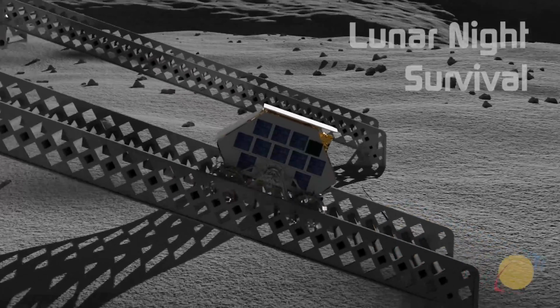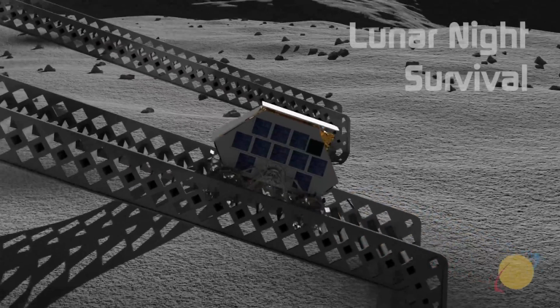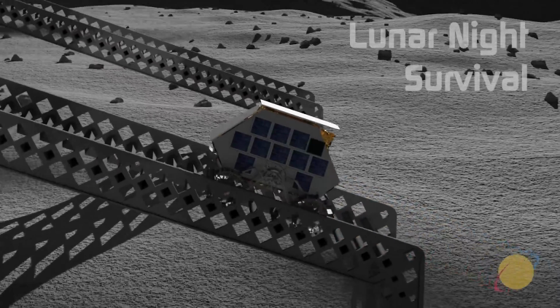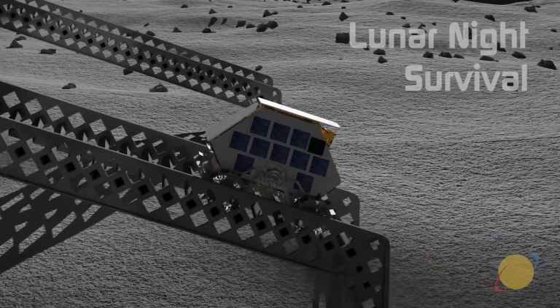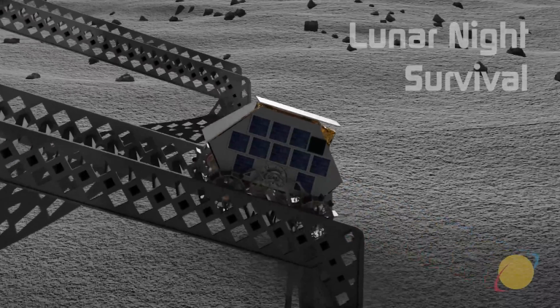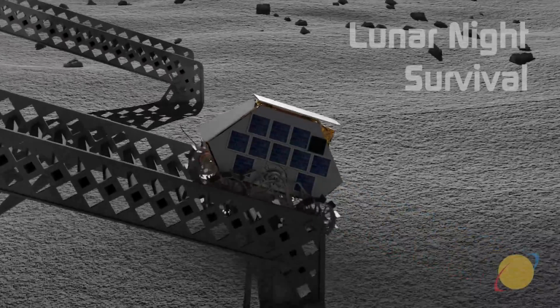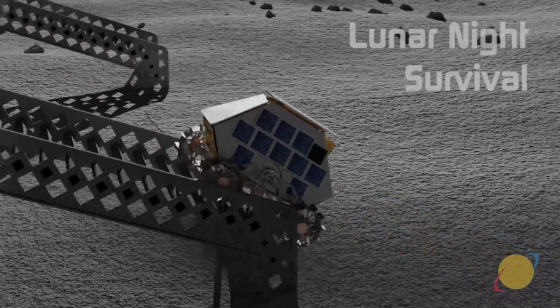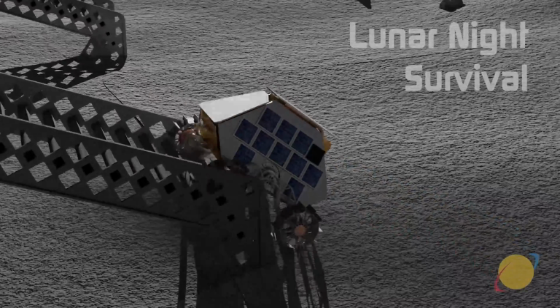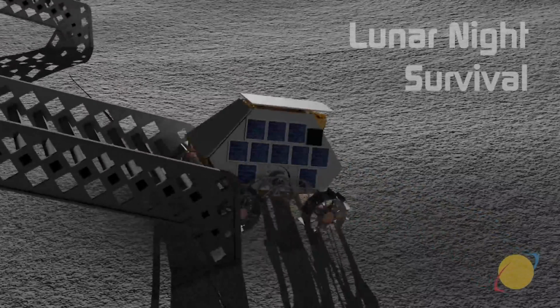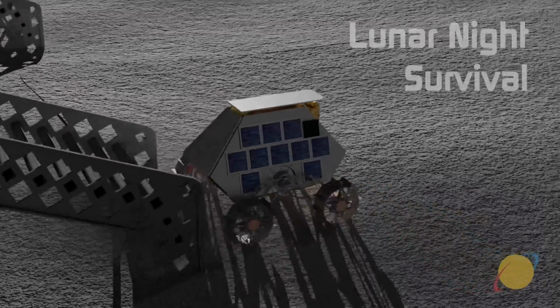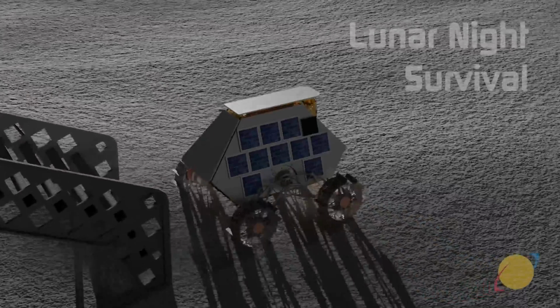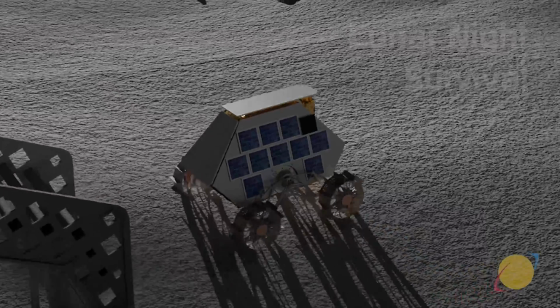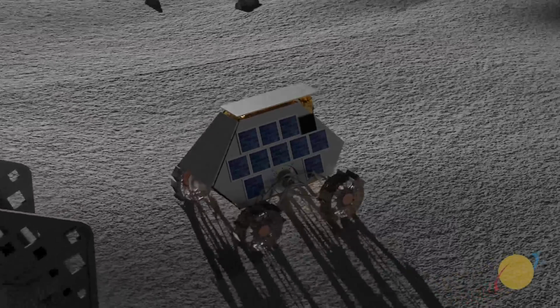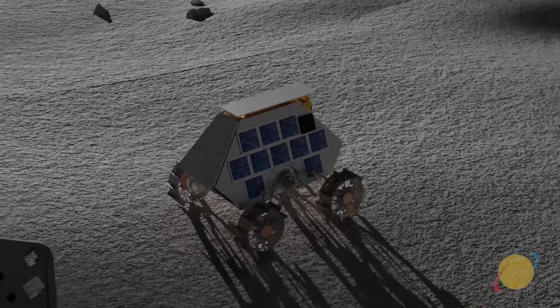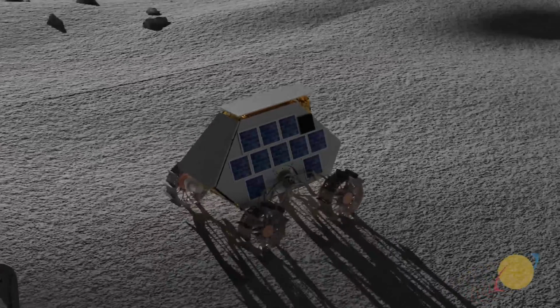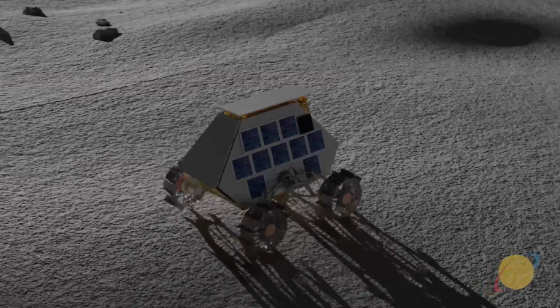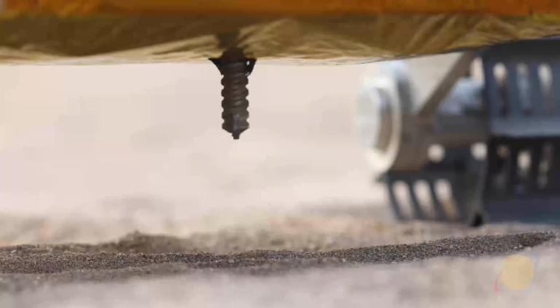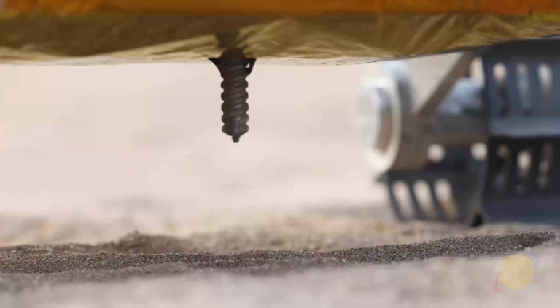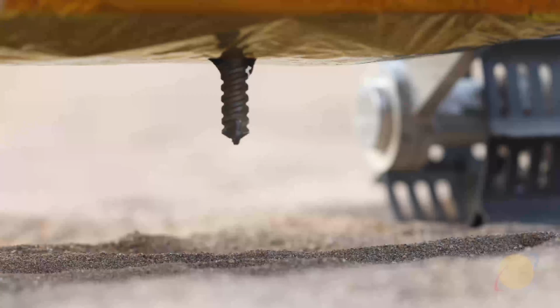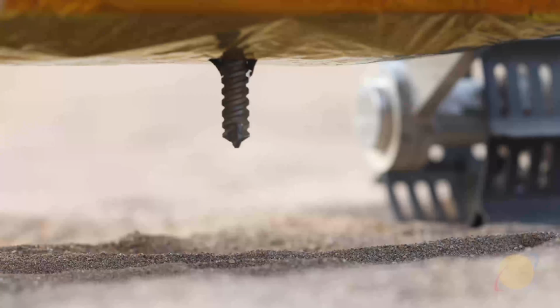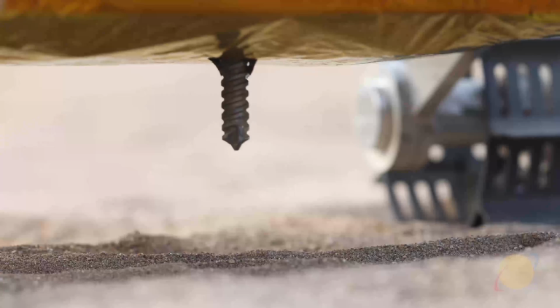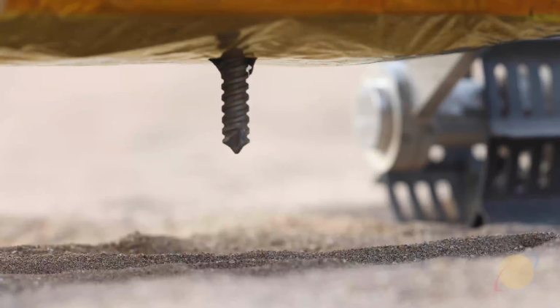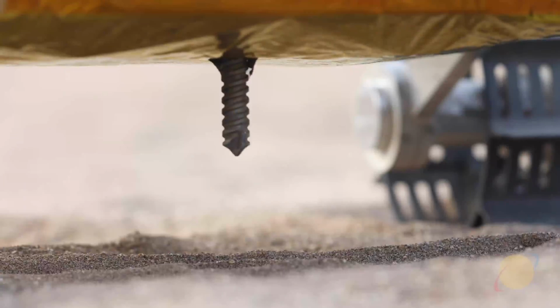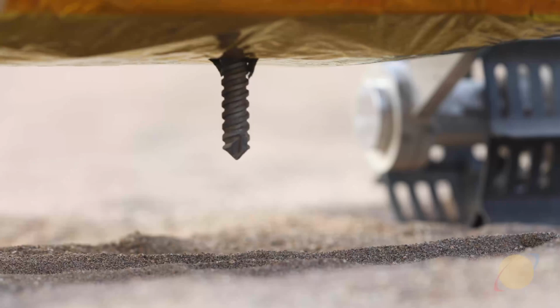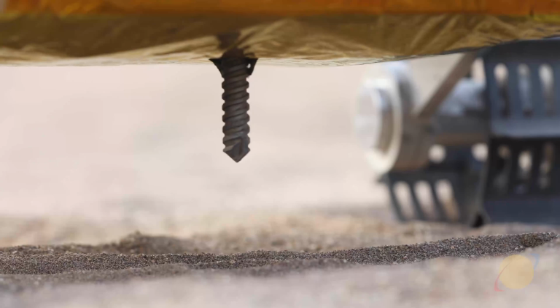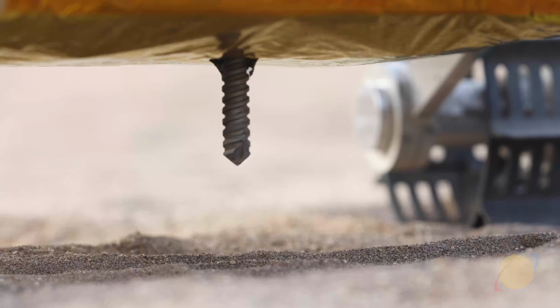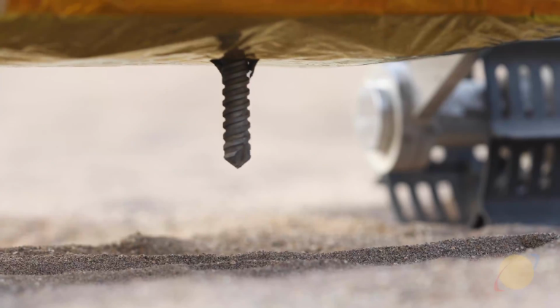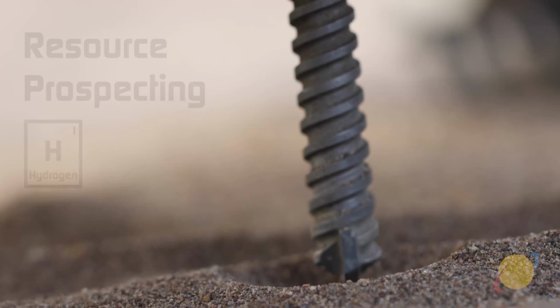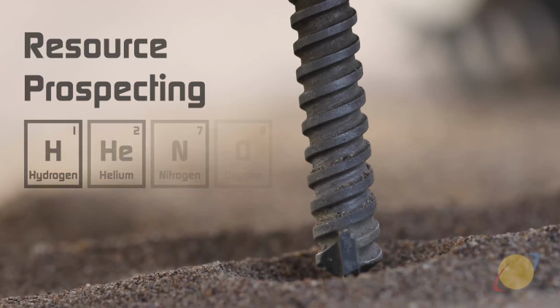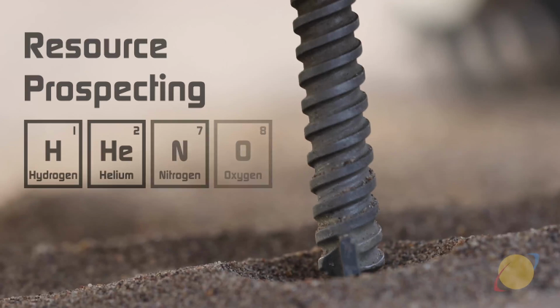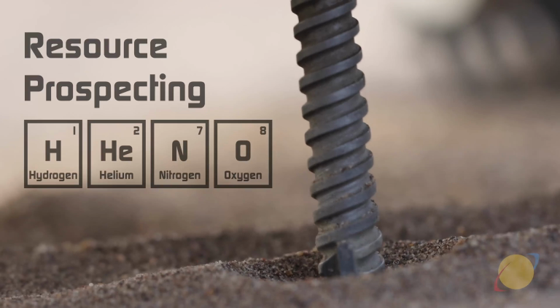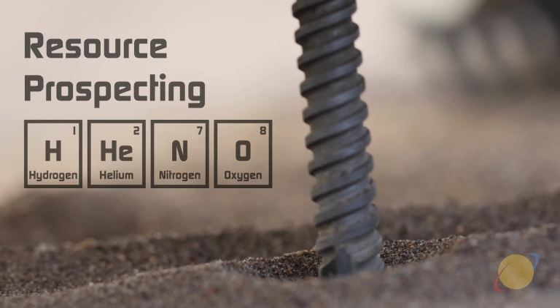Once at their sampling sites, MAPs can deploy drills, augers, and scoops to explore what's below the lunar surface.